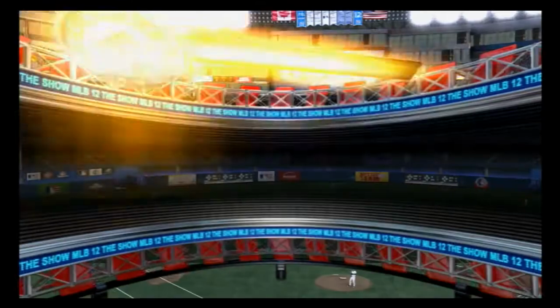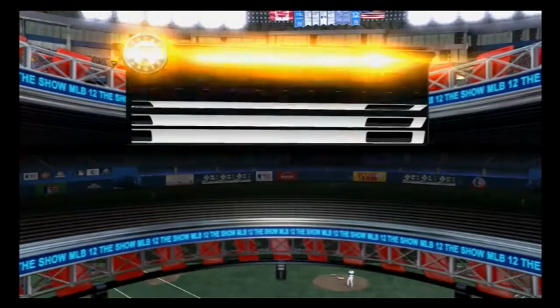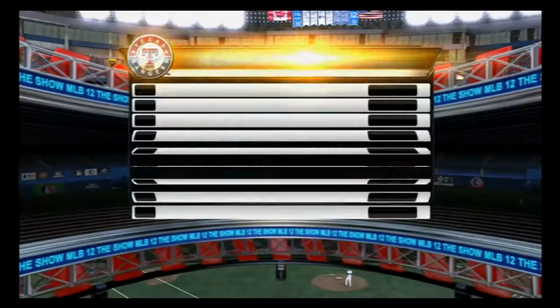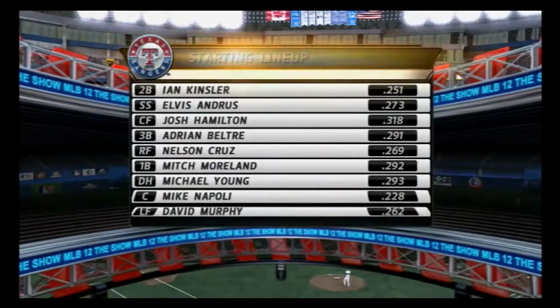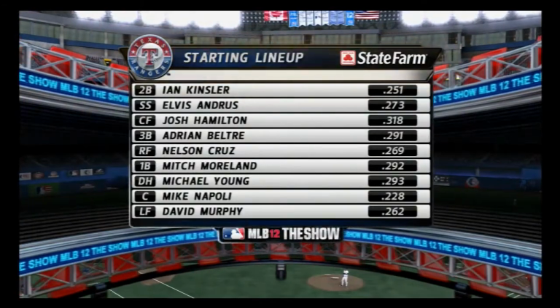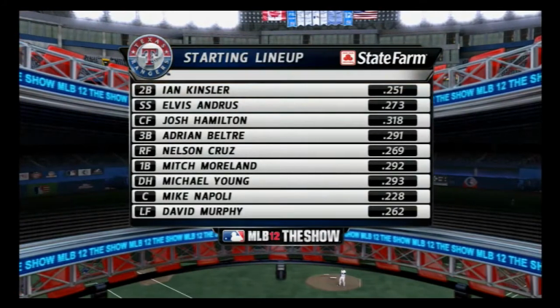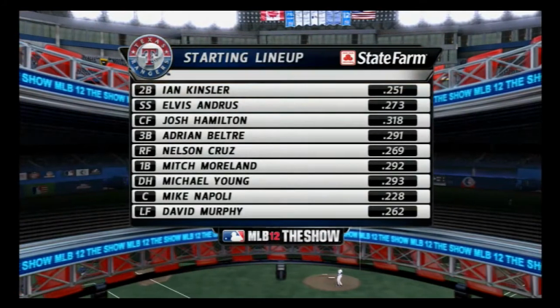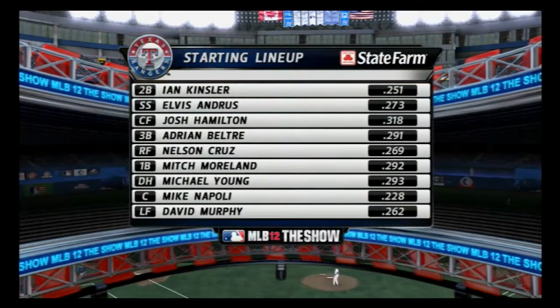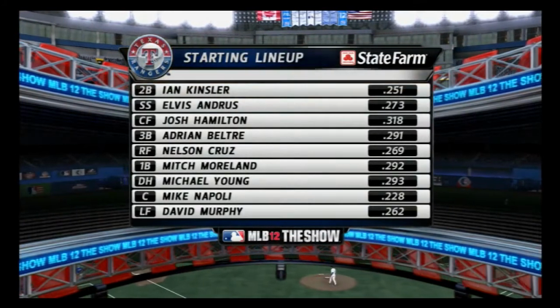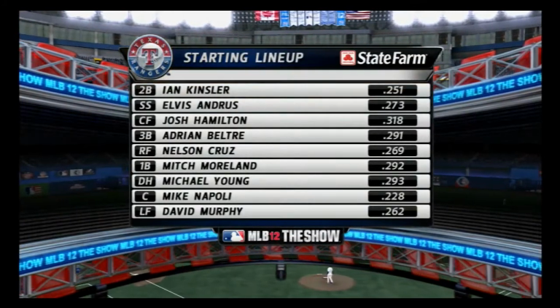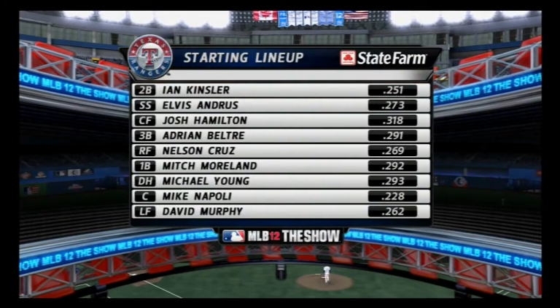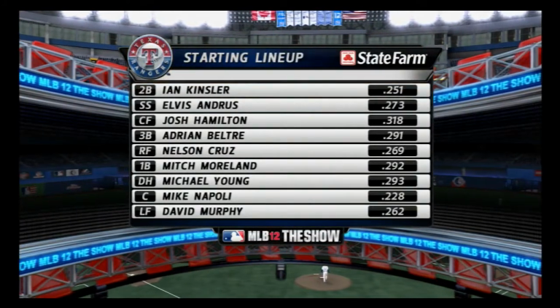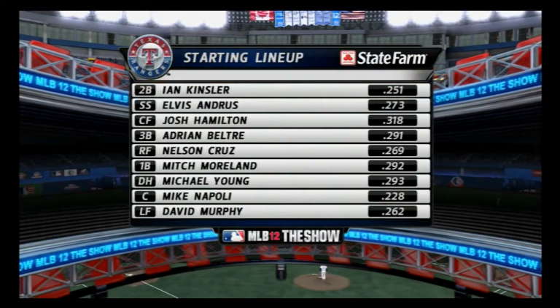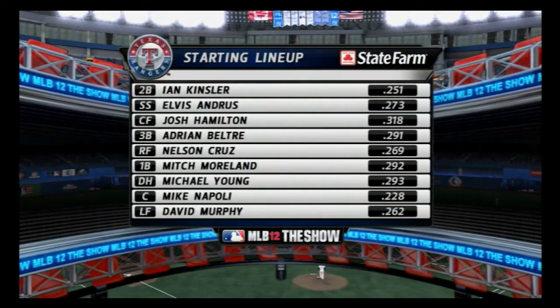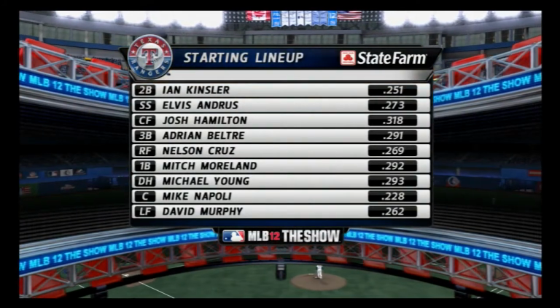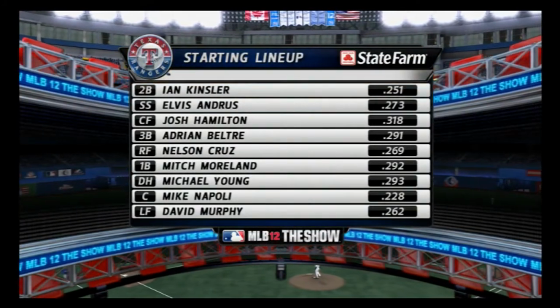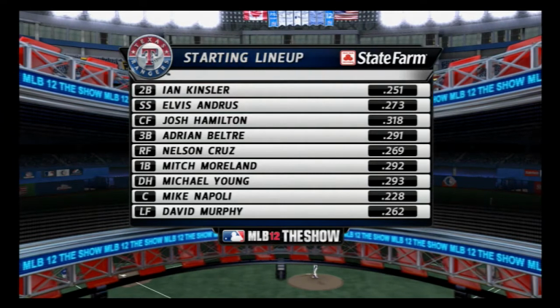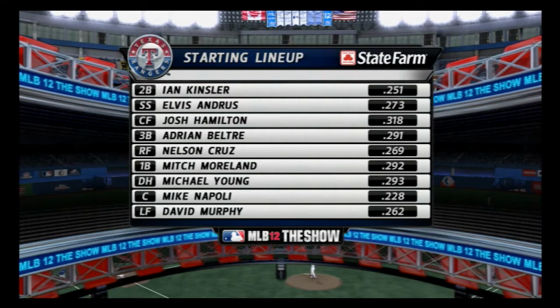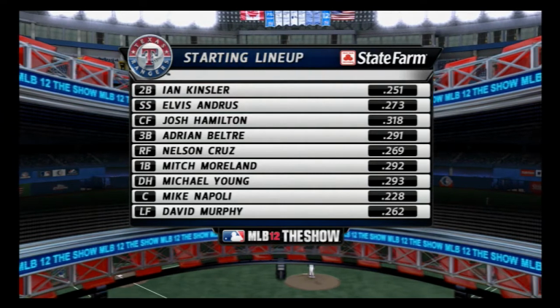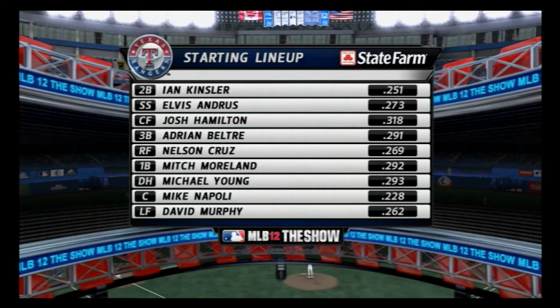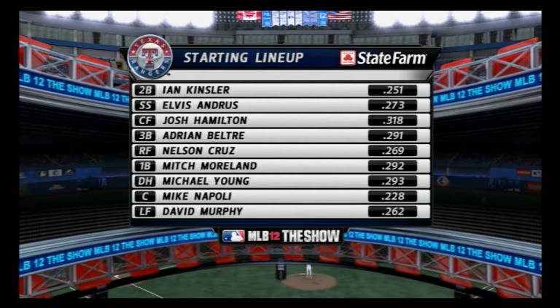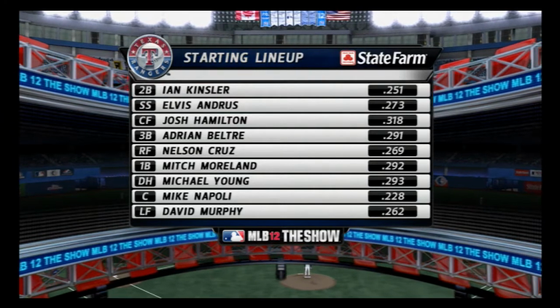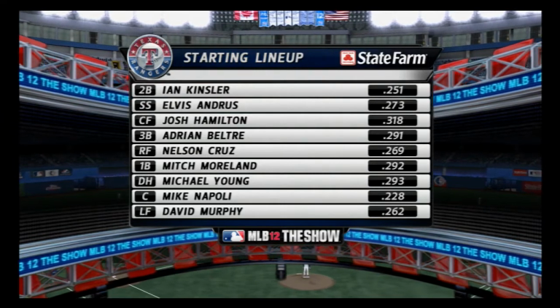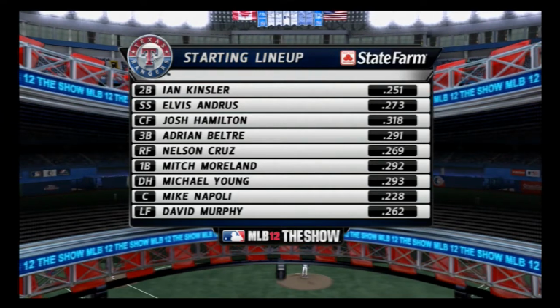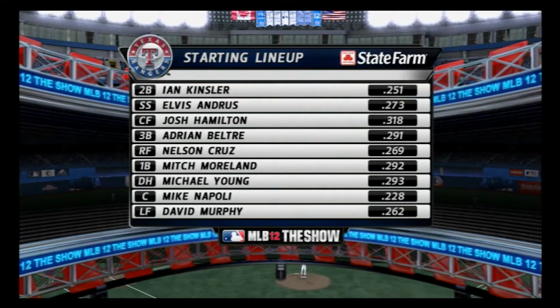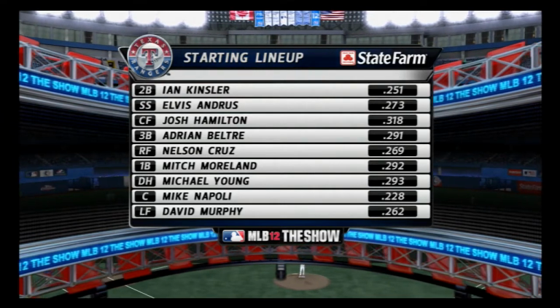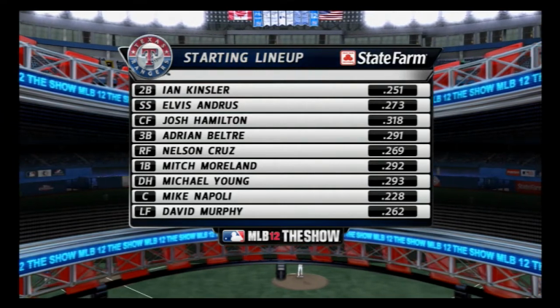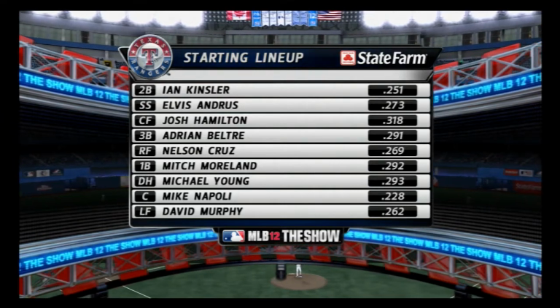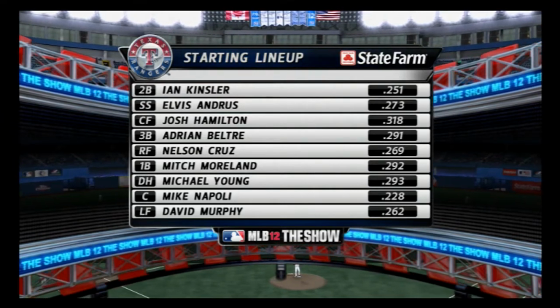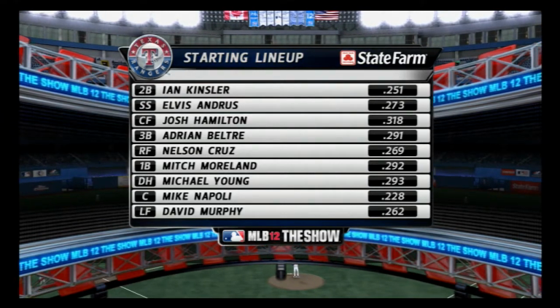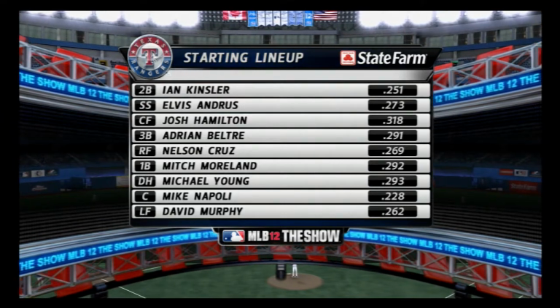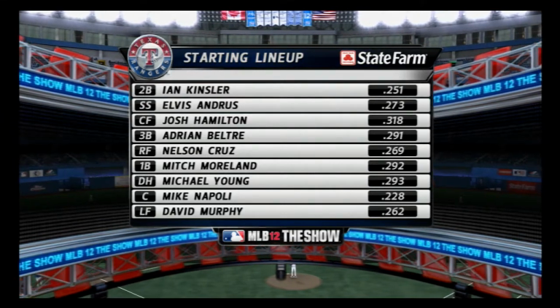But first, let's take a look at our starting lineup here. It's presented by State Farm. Get to a better state, State Farm.